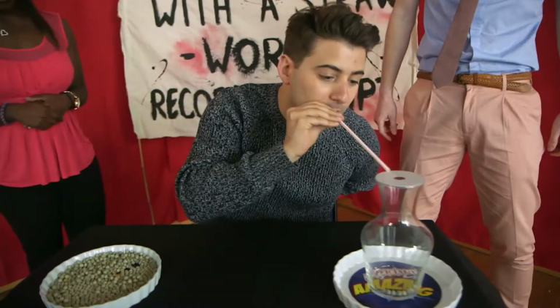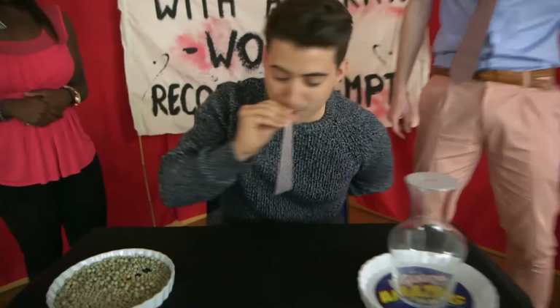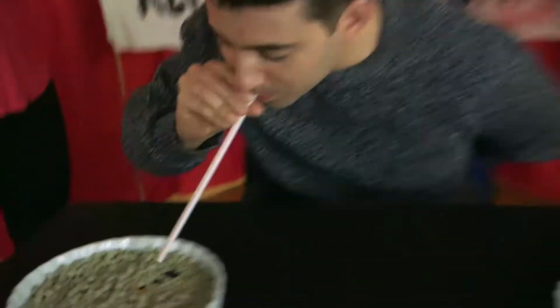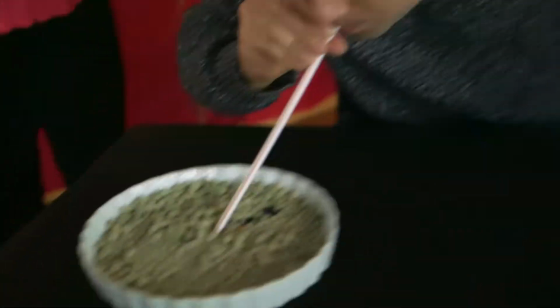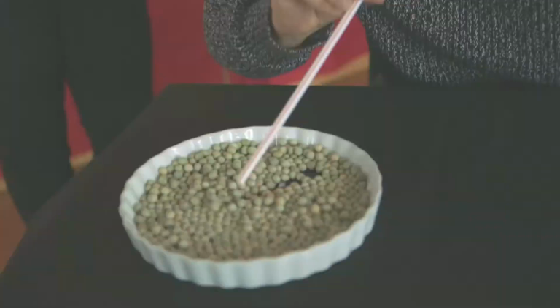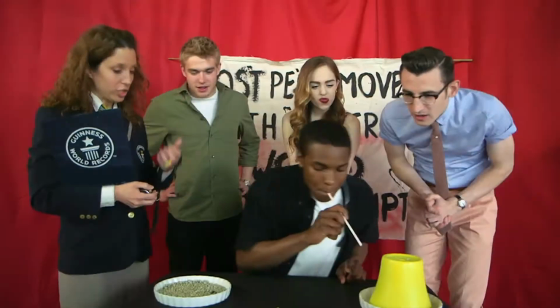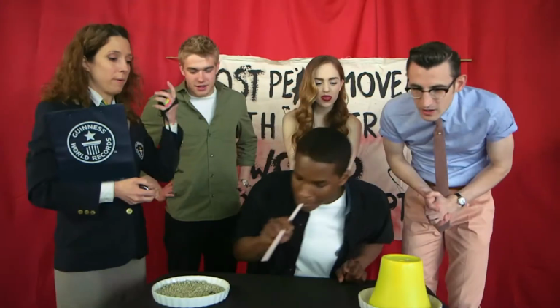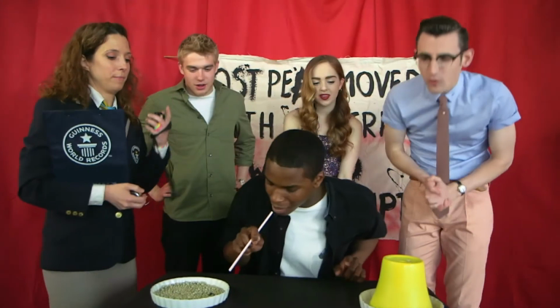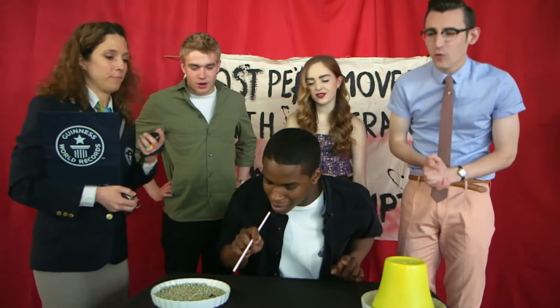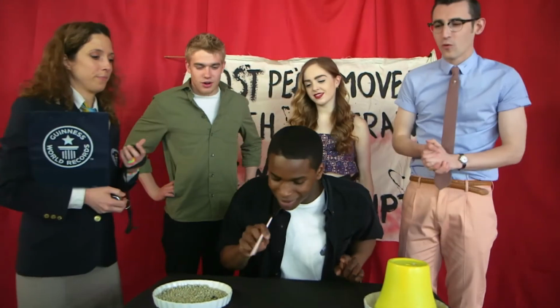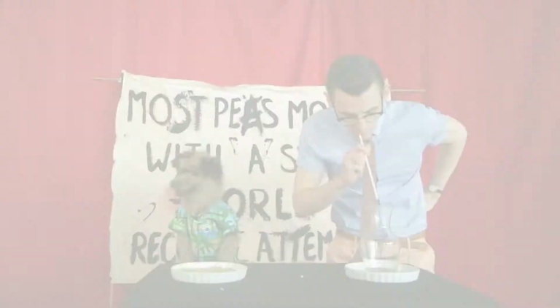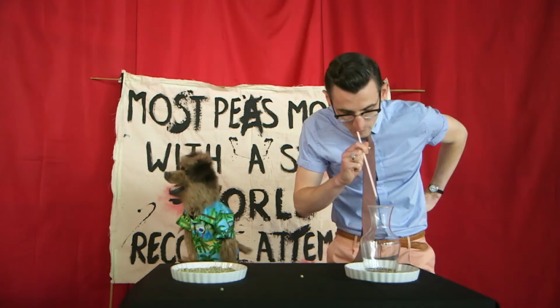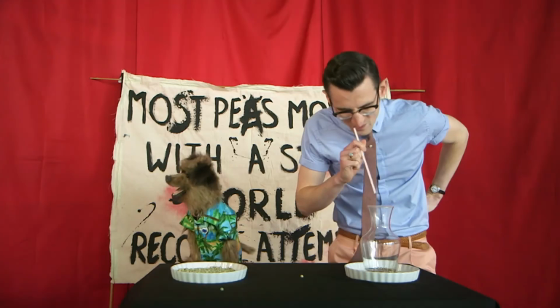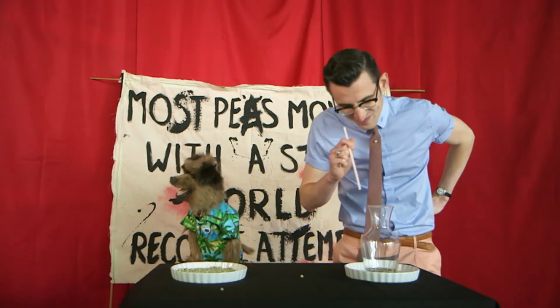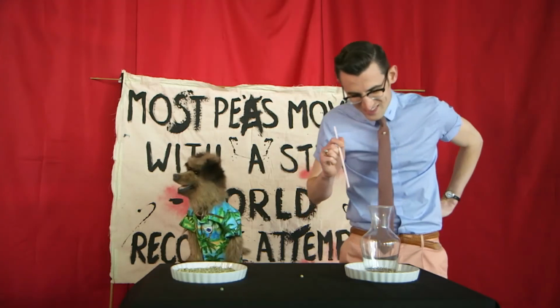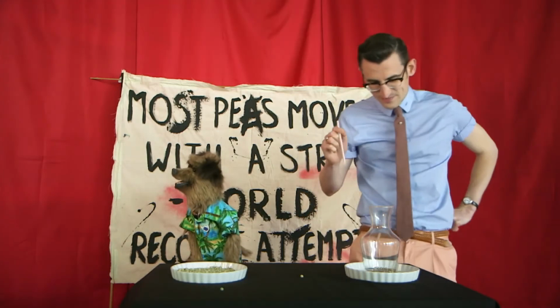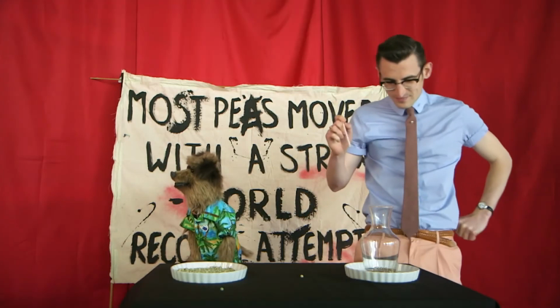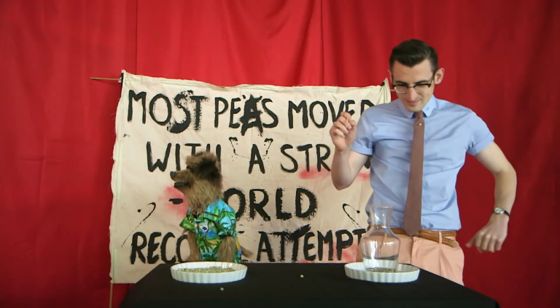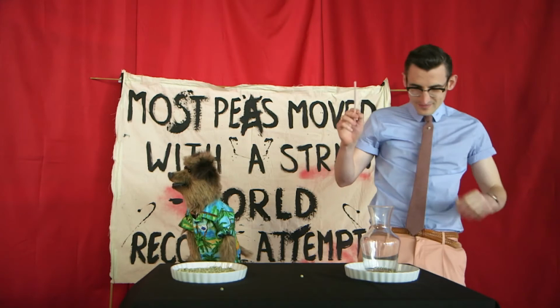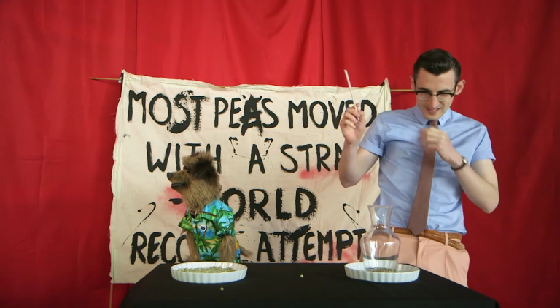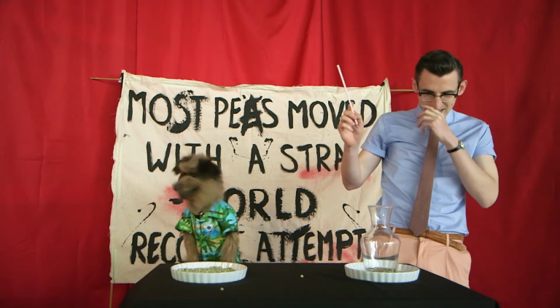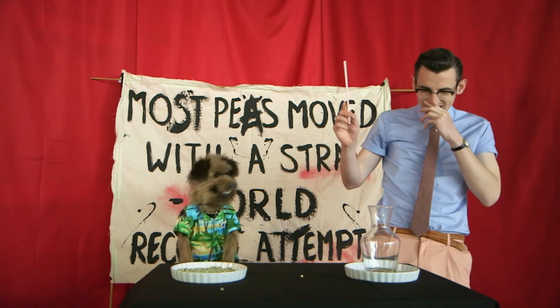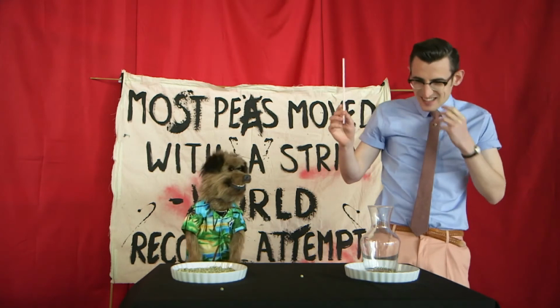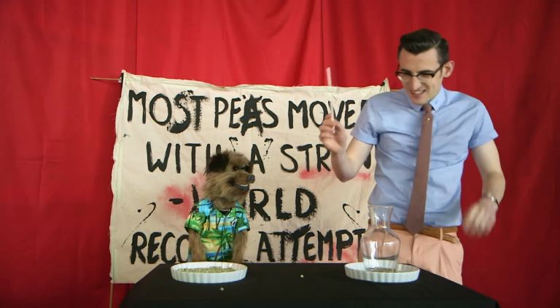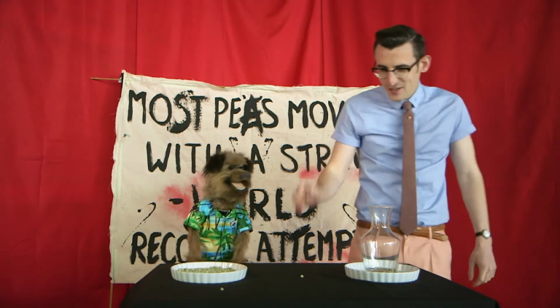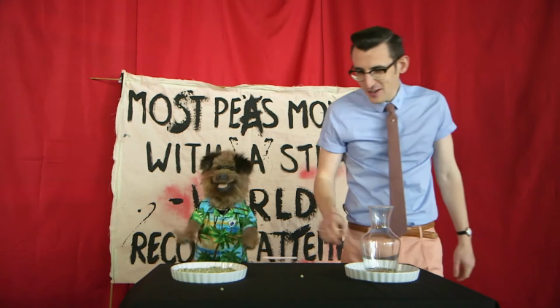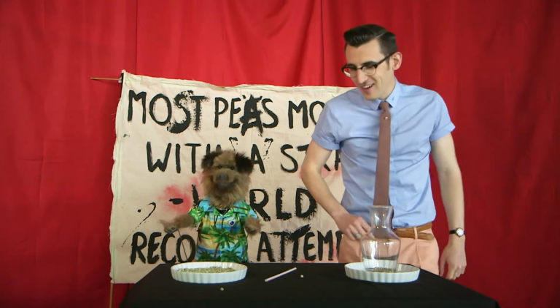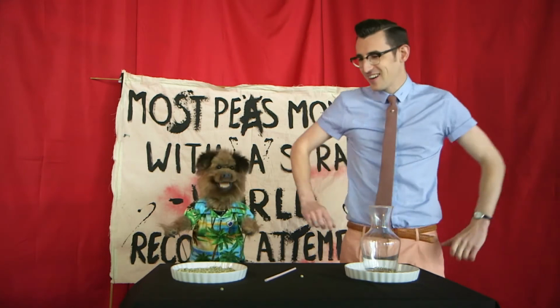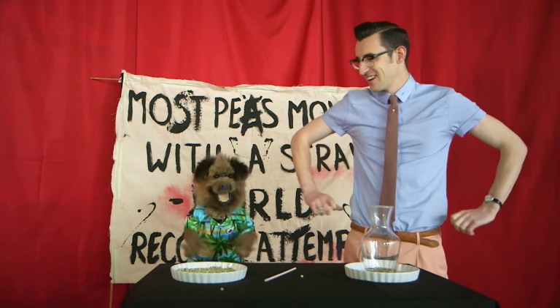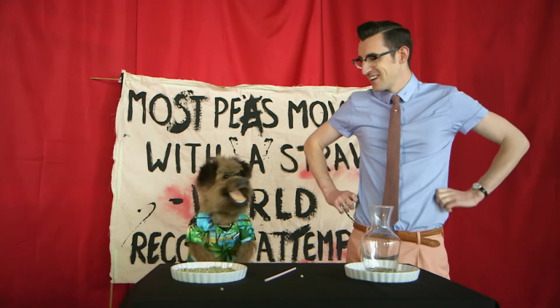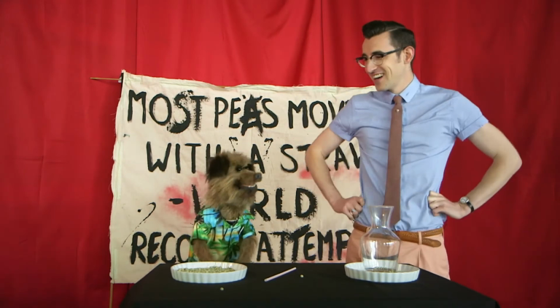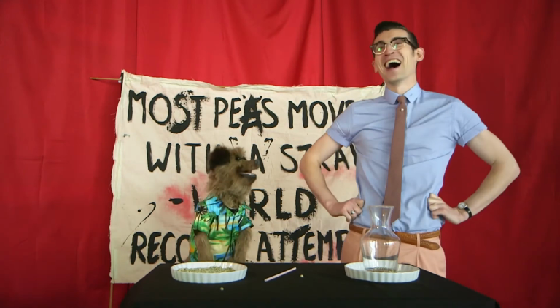Ten seconds left! I think your quiff's weighing you down, cockle. Time's running out. How'd it go, cockle? He's got eleven. Hooray, you didn't do it — well done.